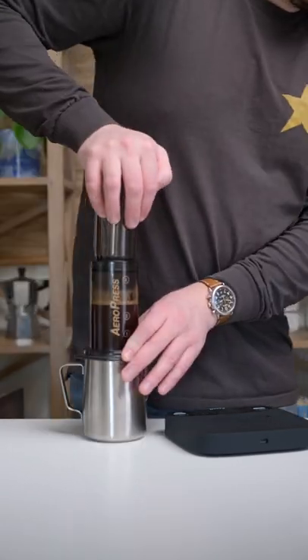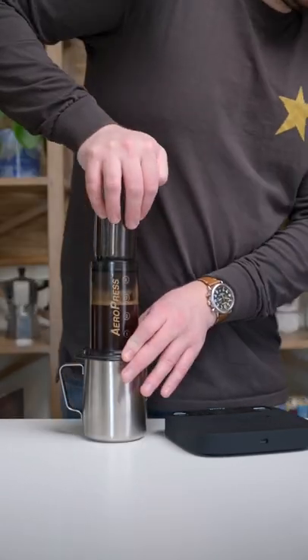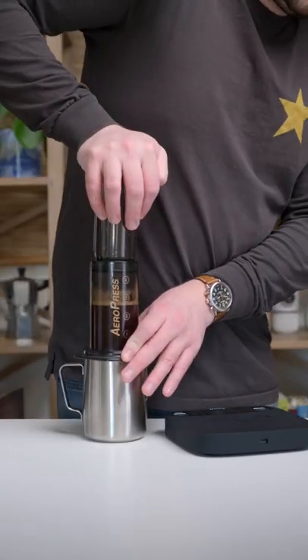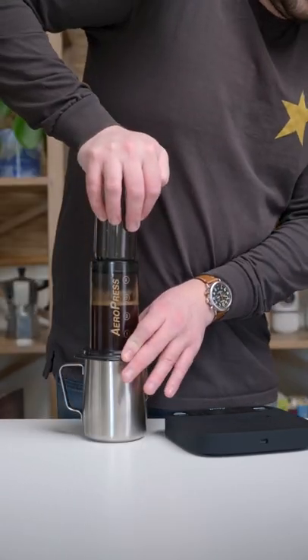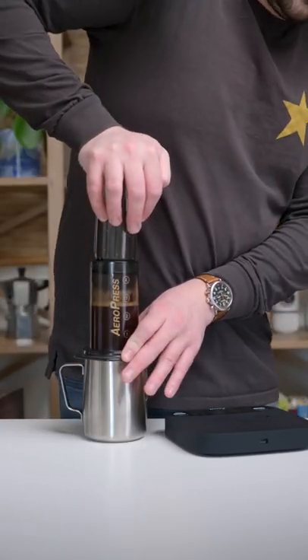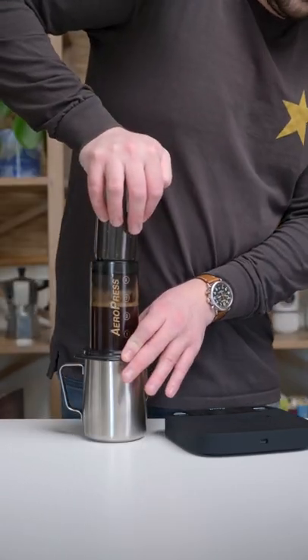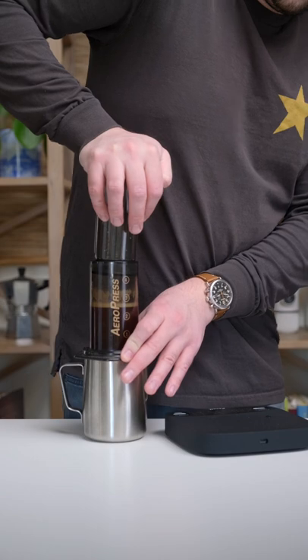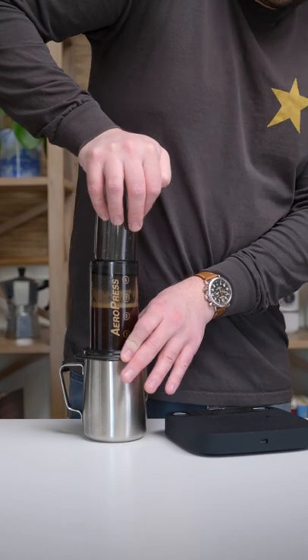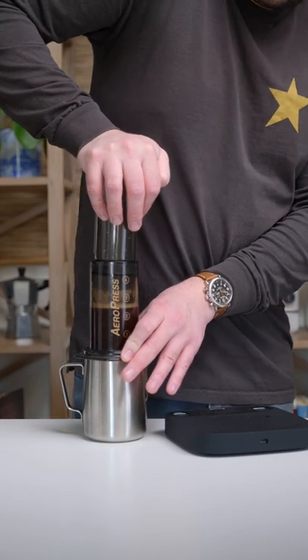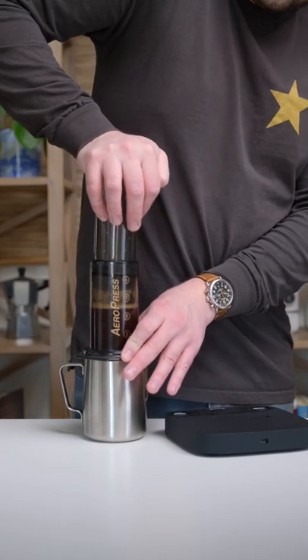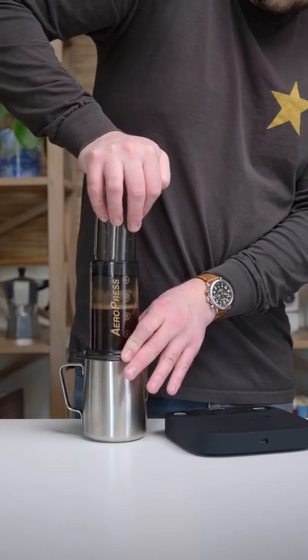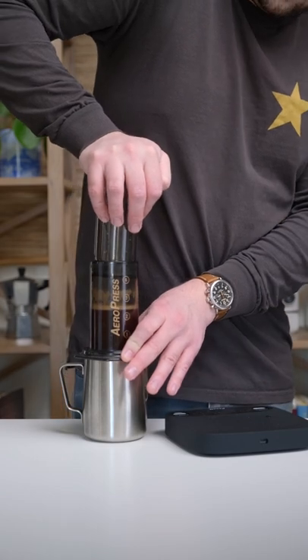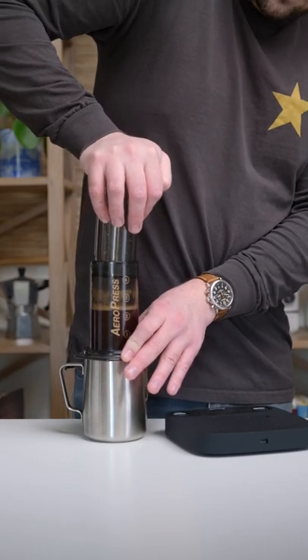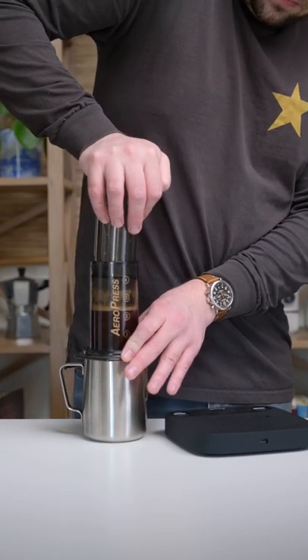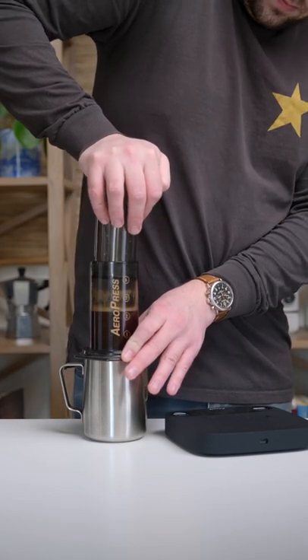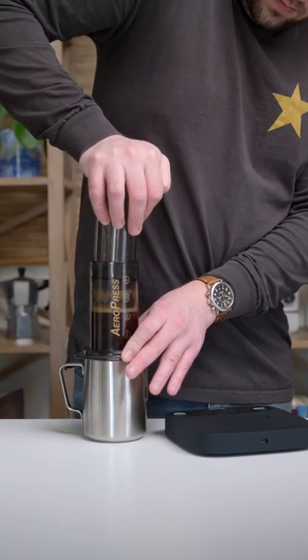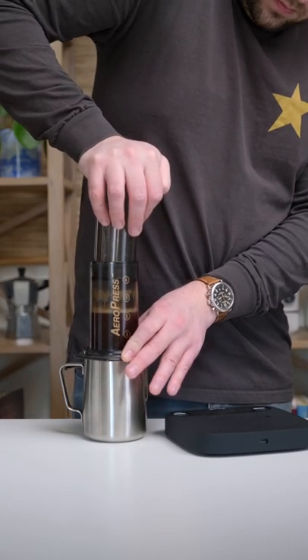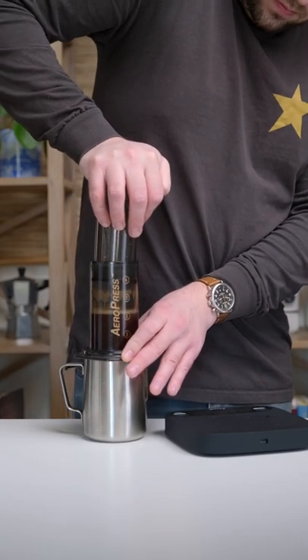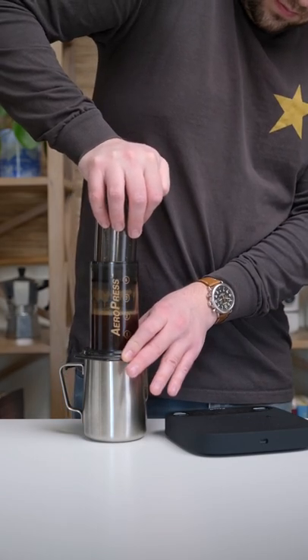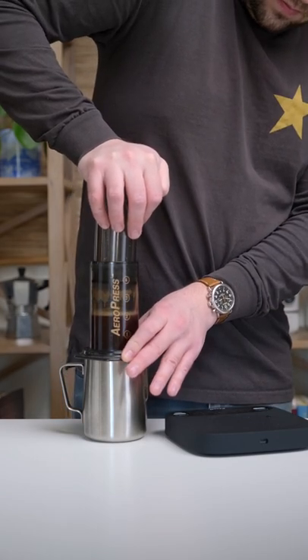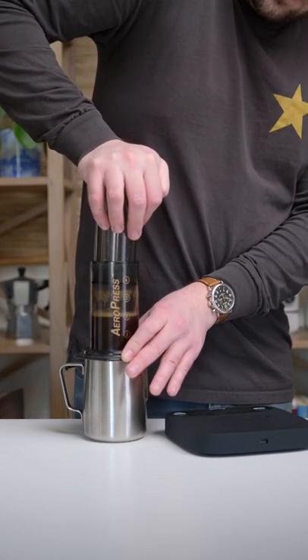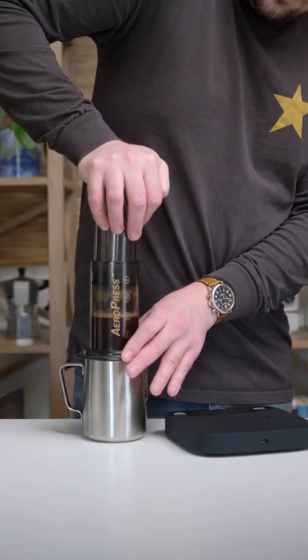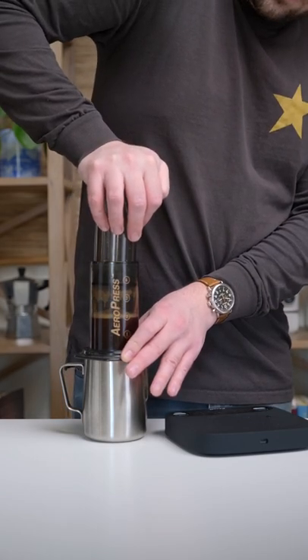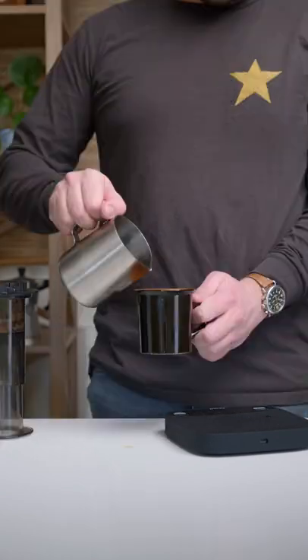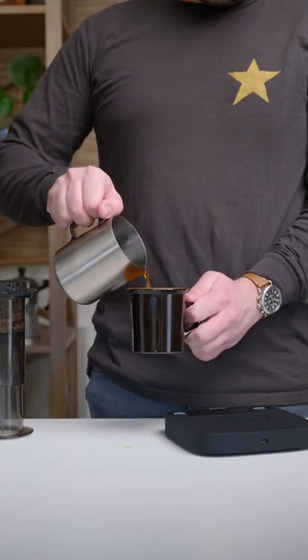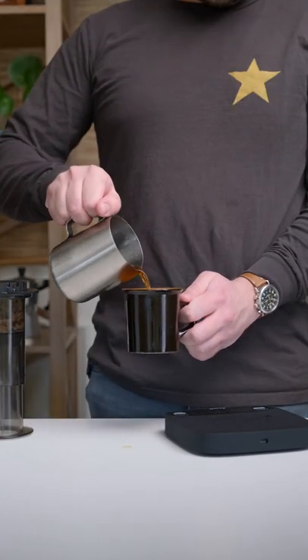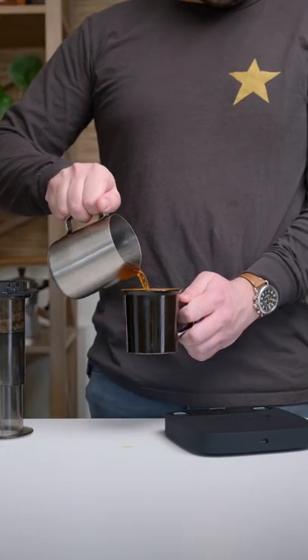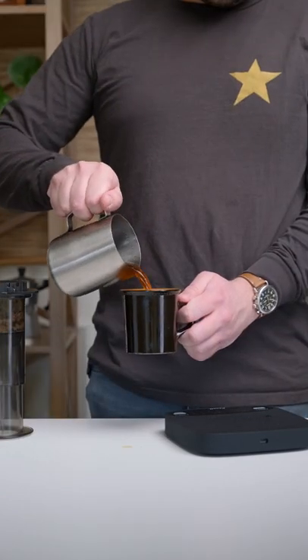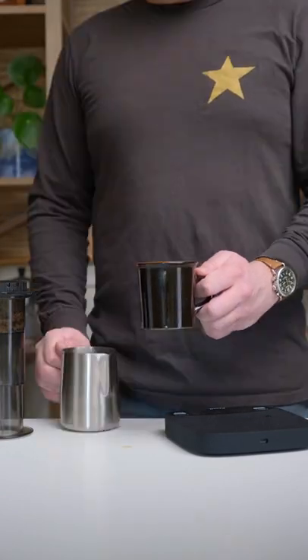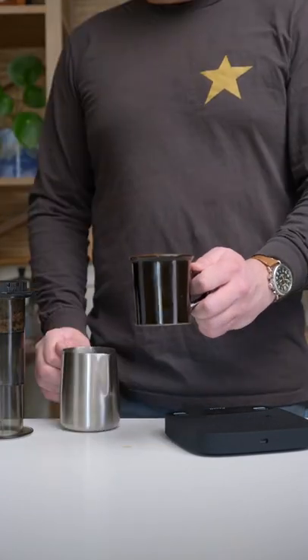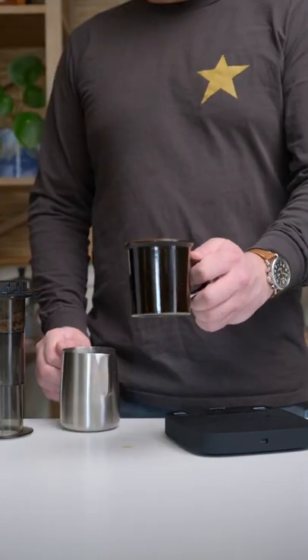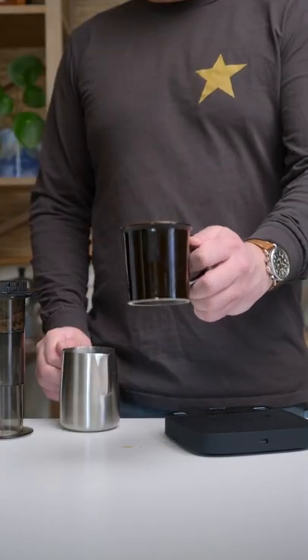This should take about 30 seconds until you are ready to serve and enjoy.